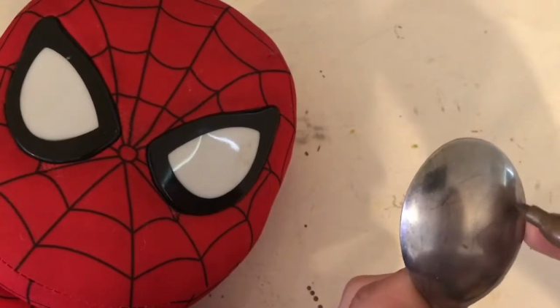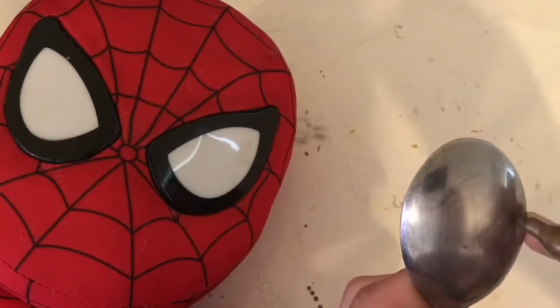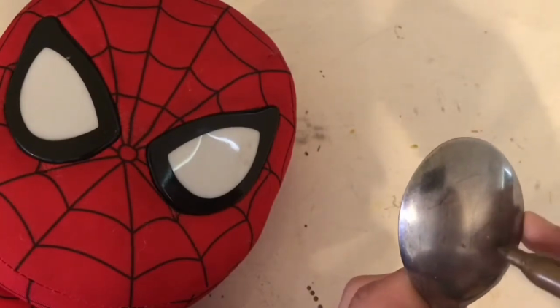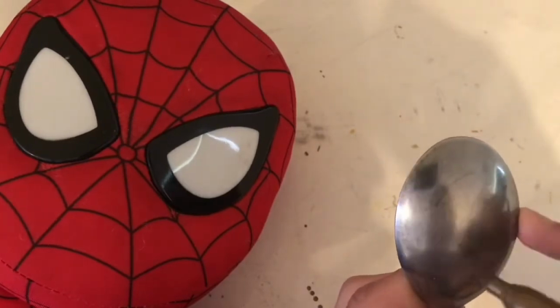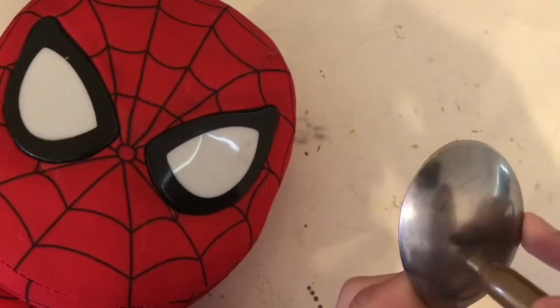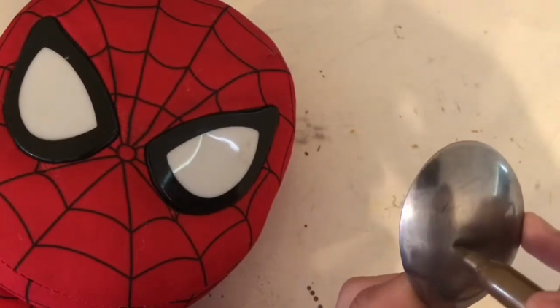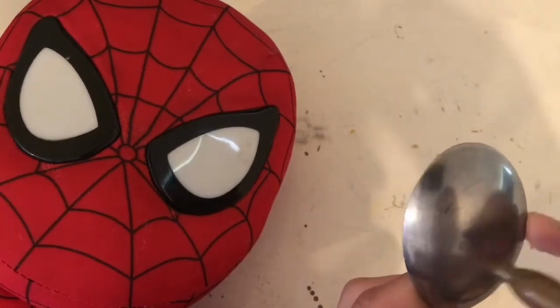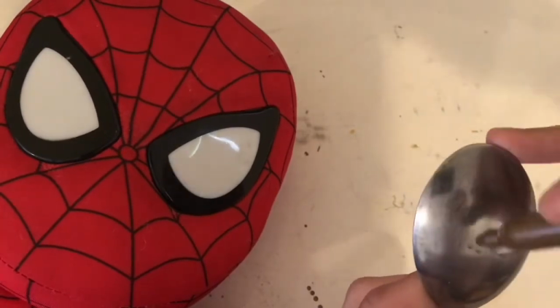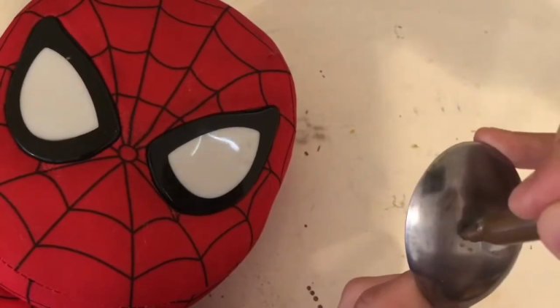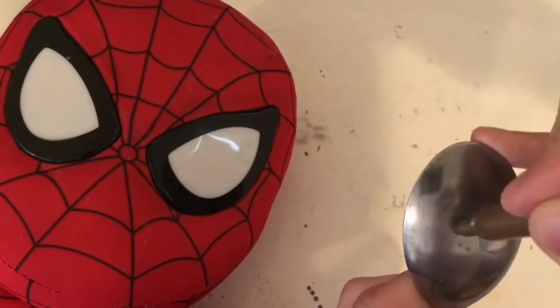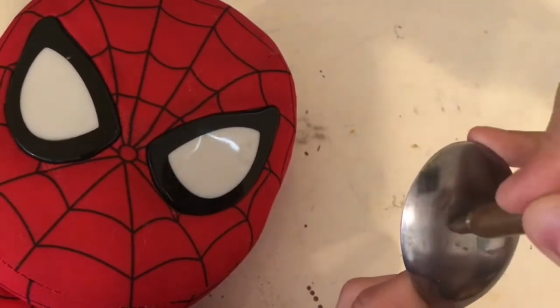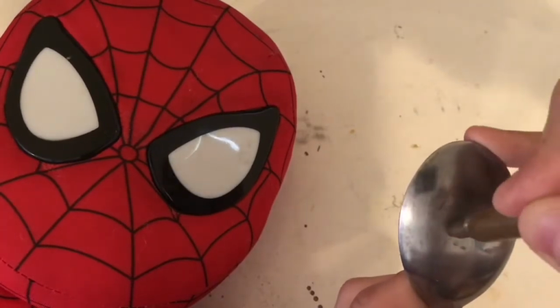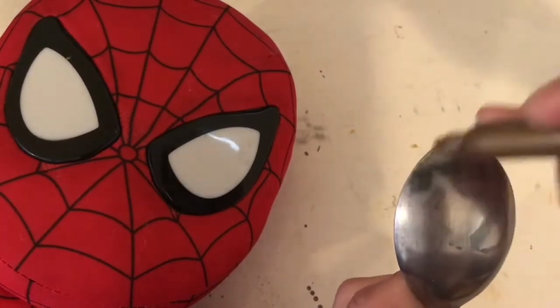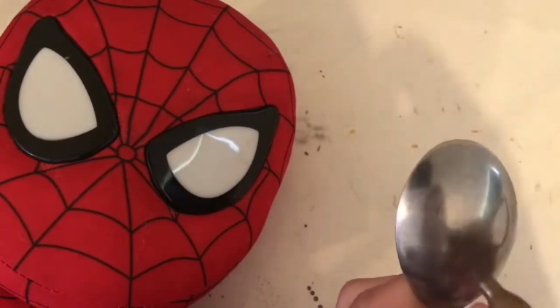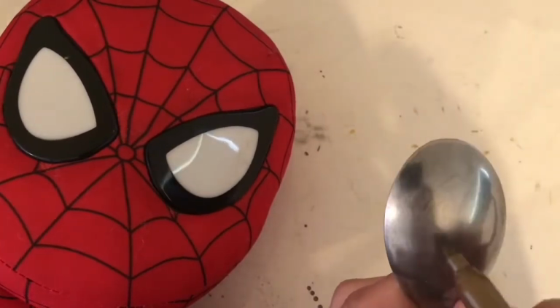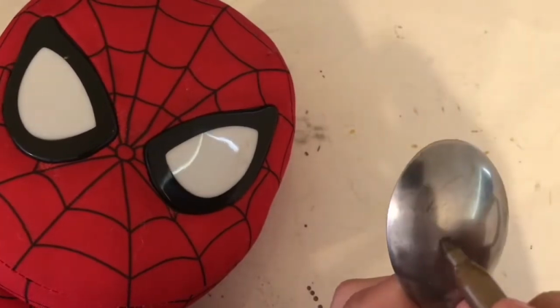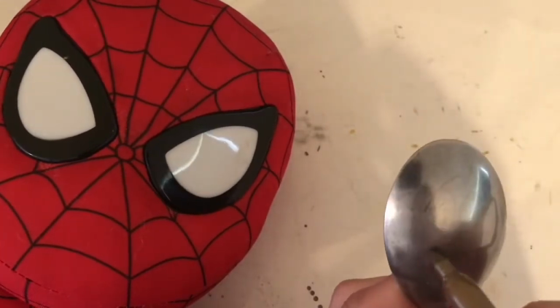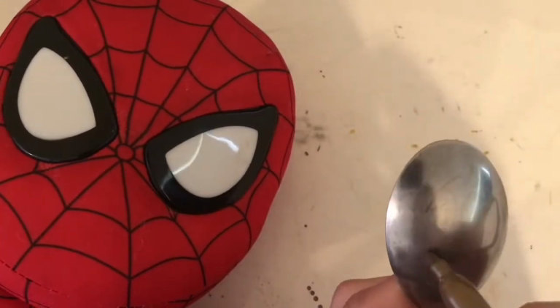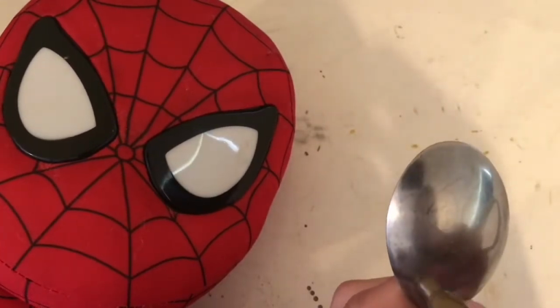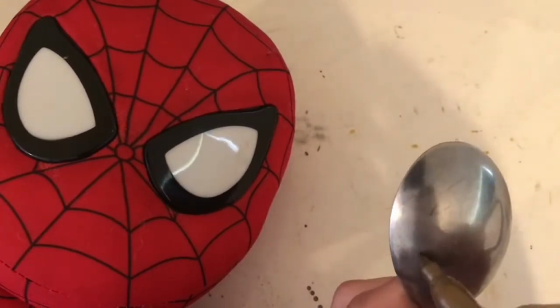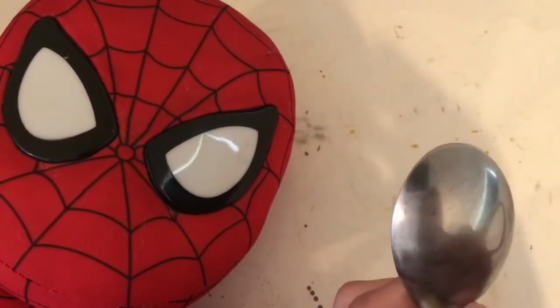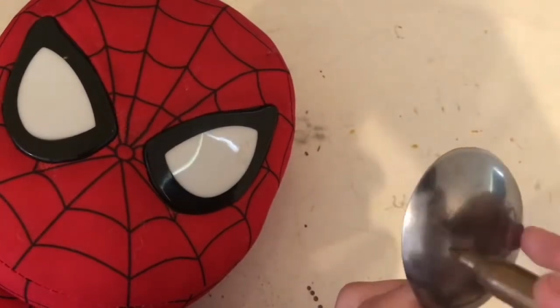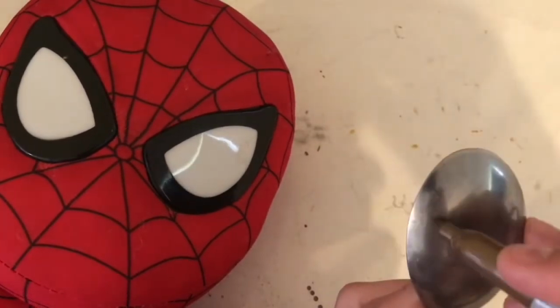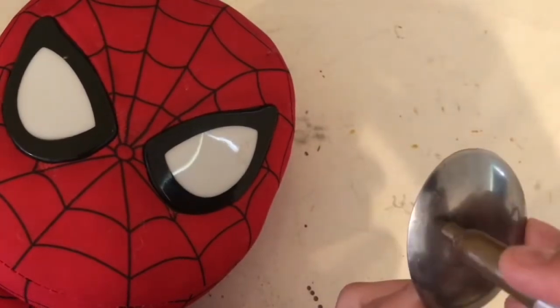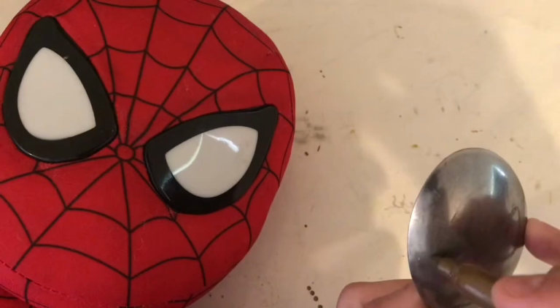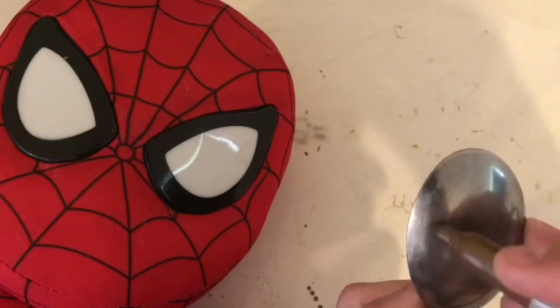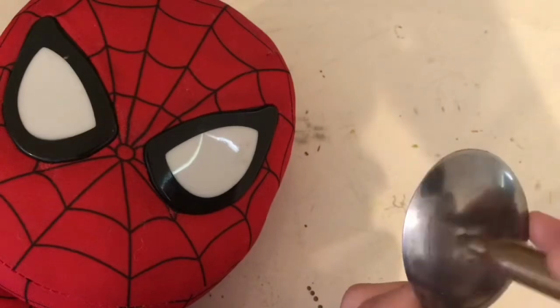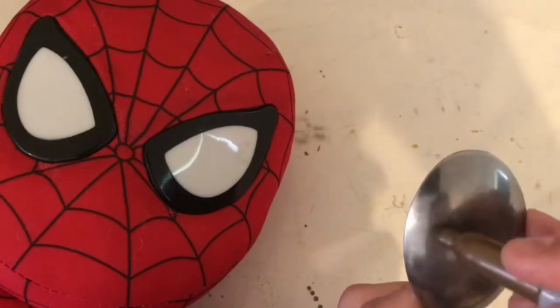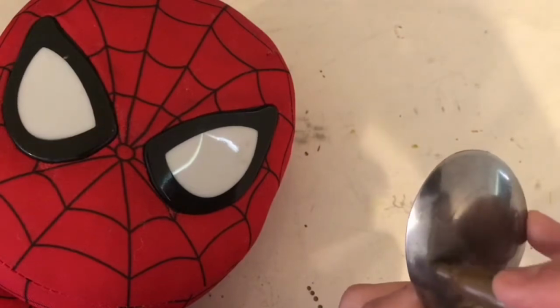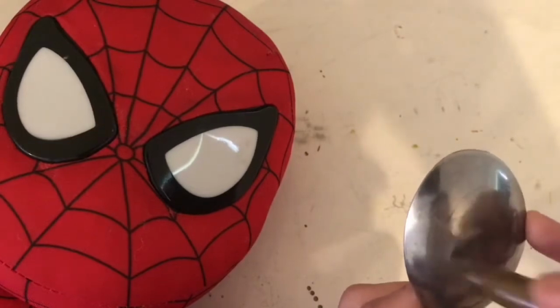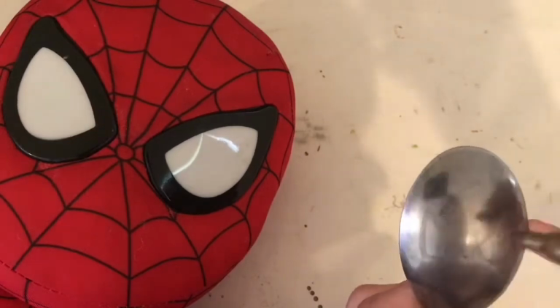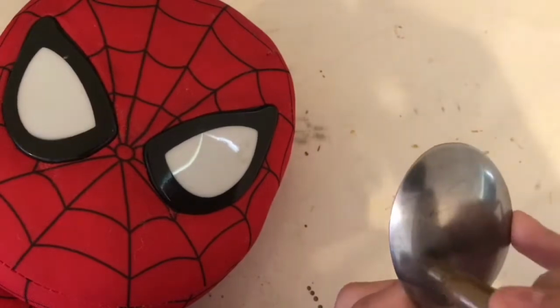First off, I'll try my hand at drawing by copying this little Spider-Man.